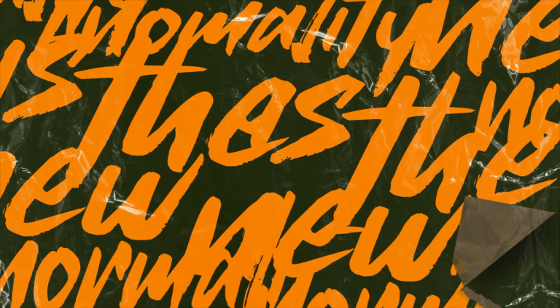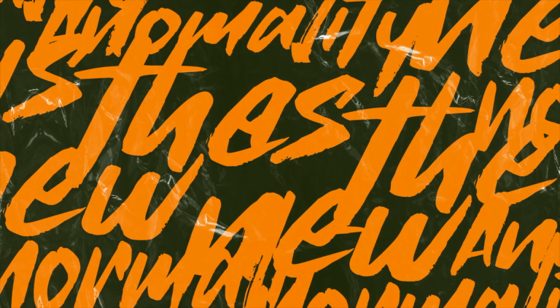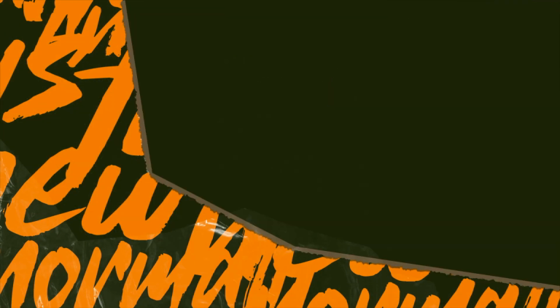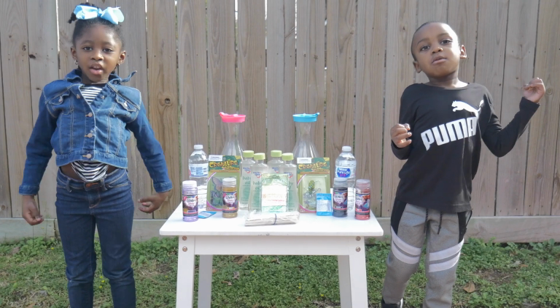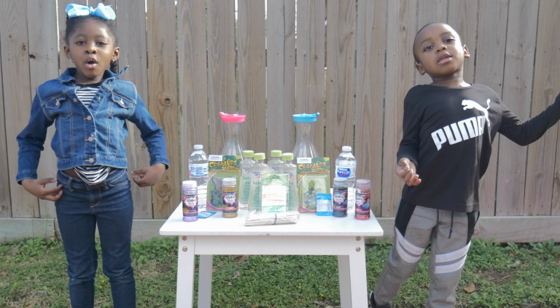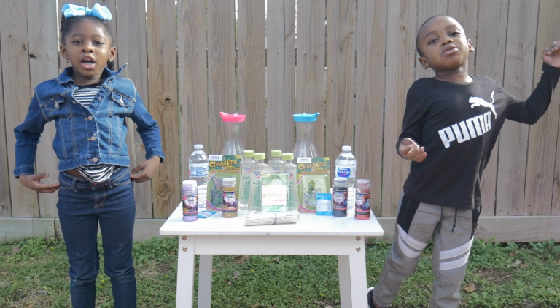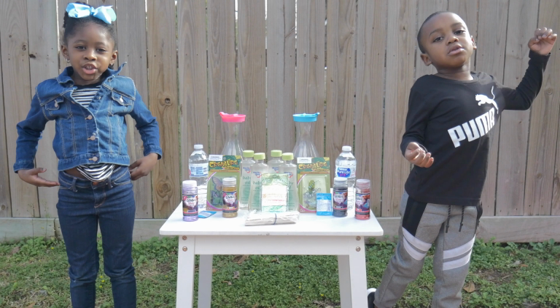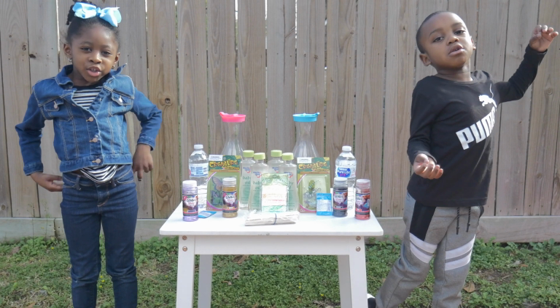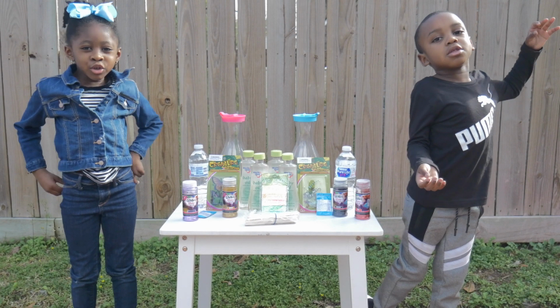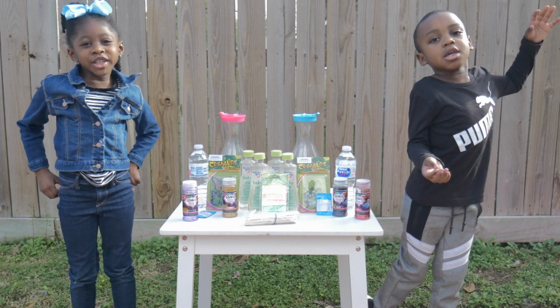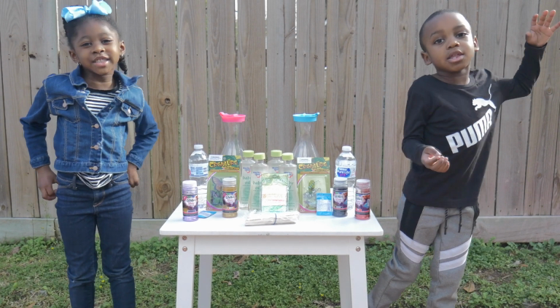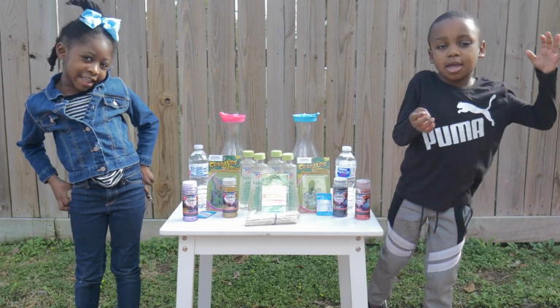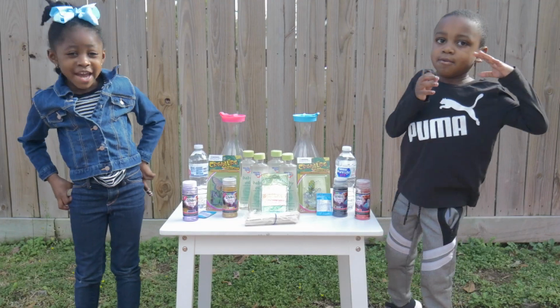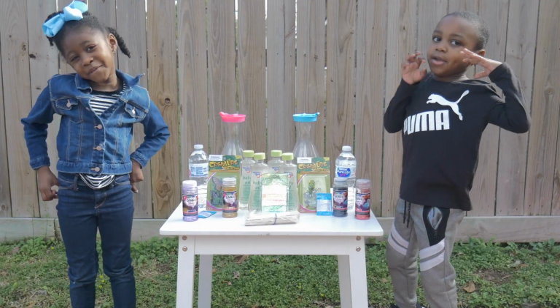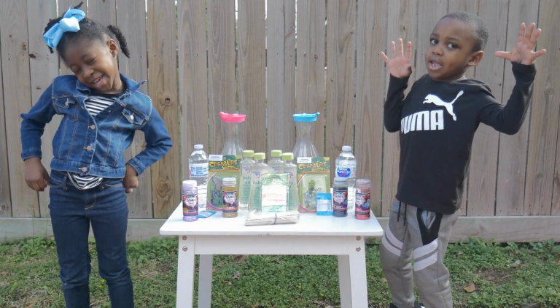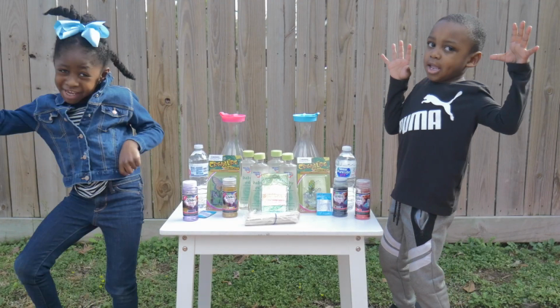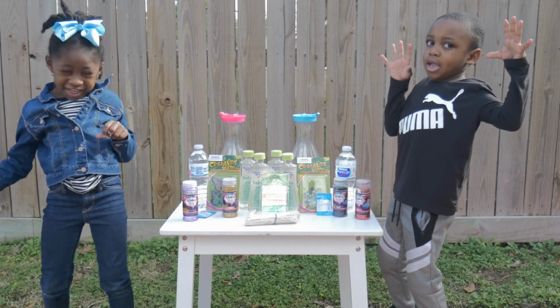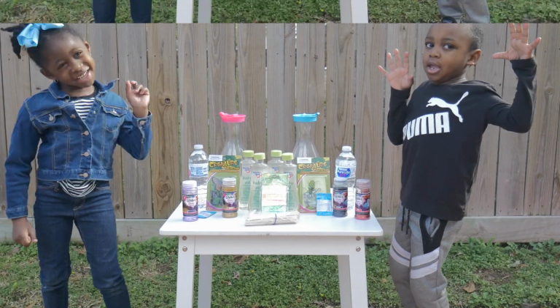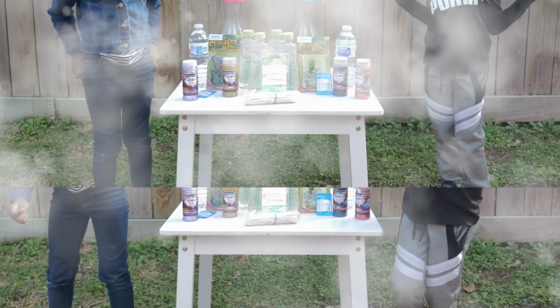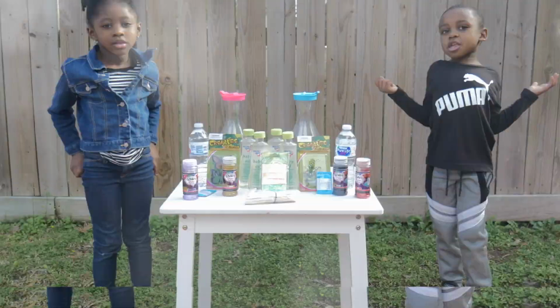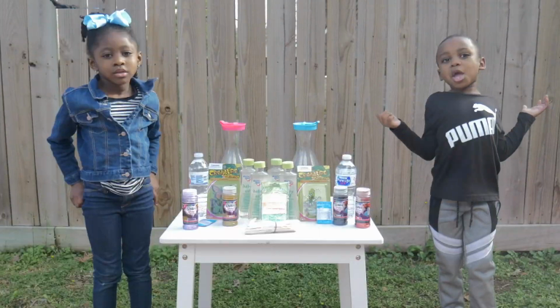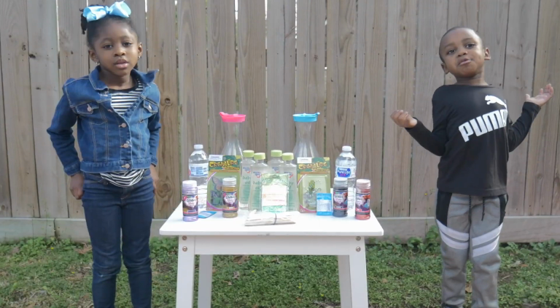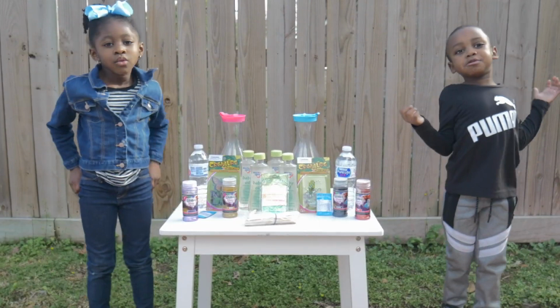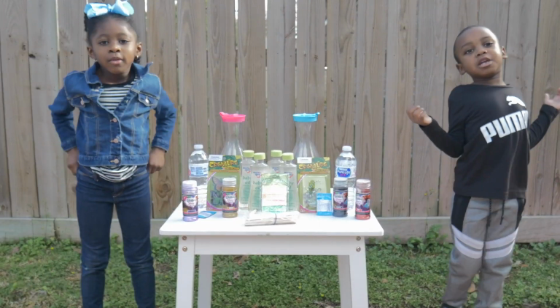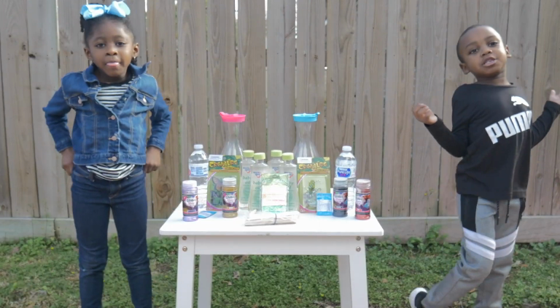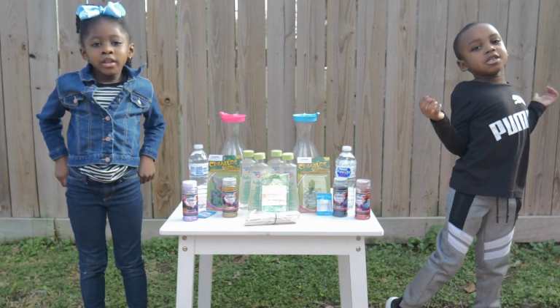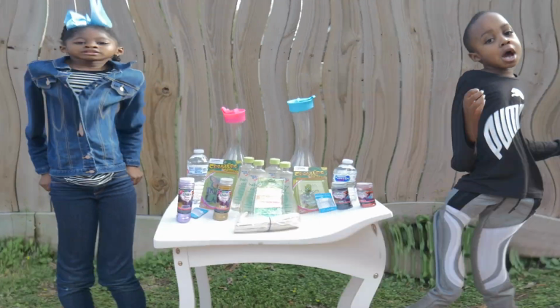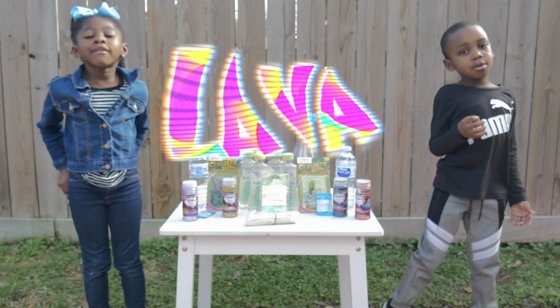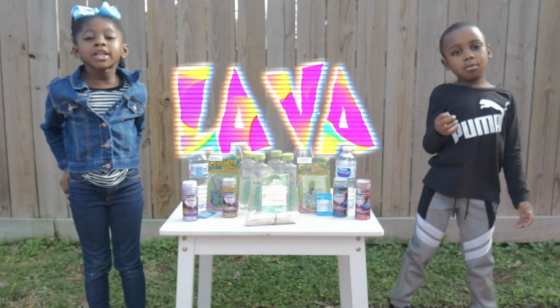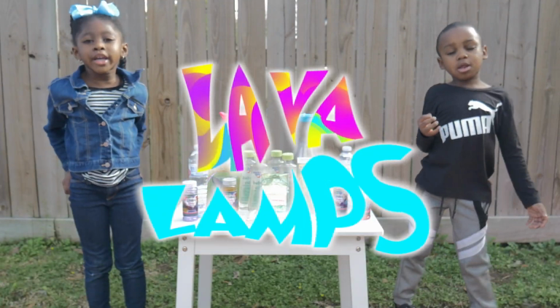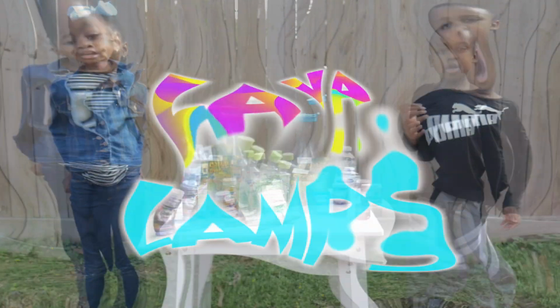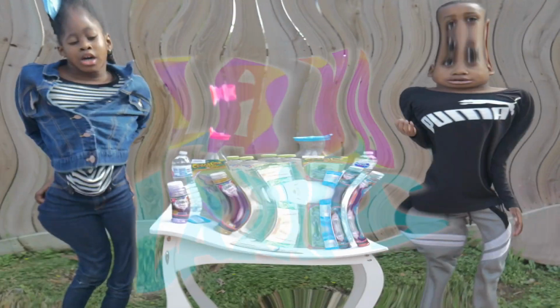Welcome to Coochins TV! Today we're making lava lamps.